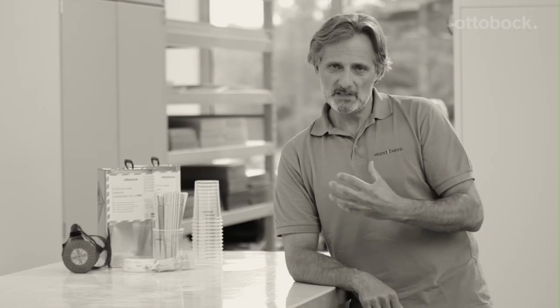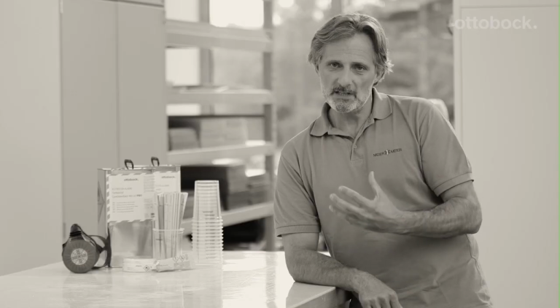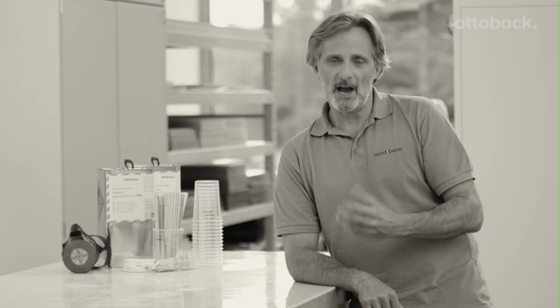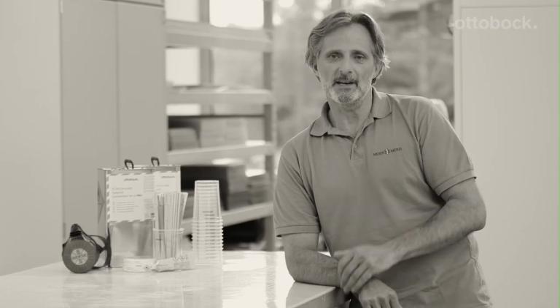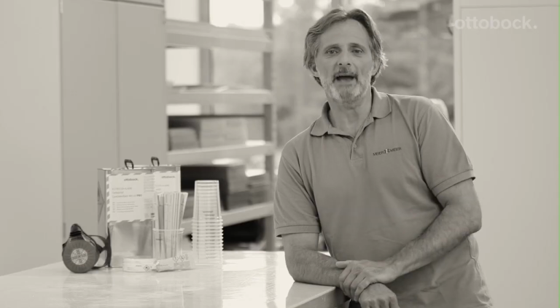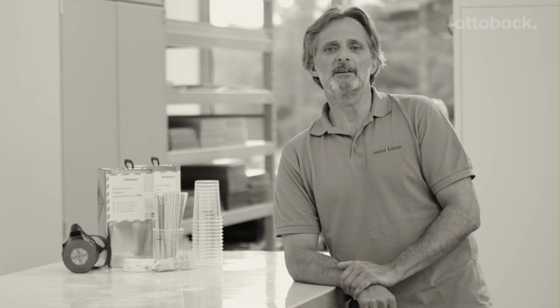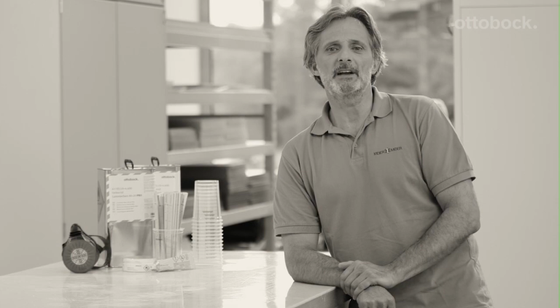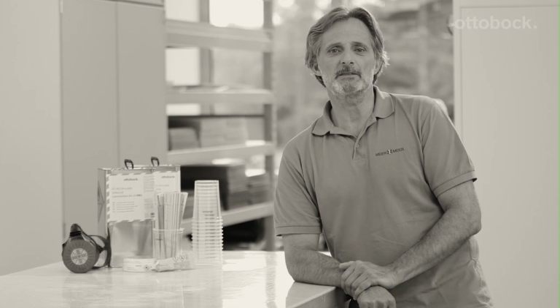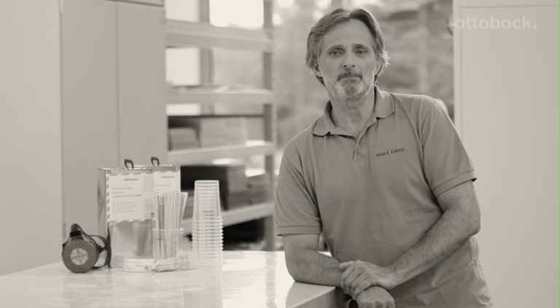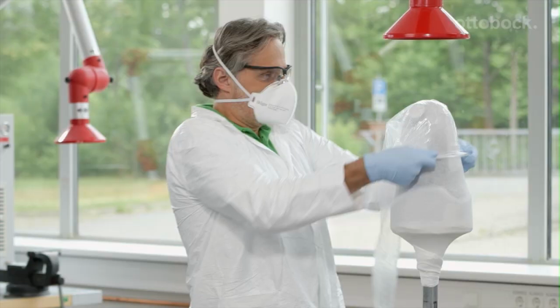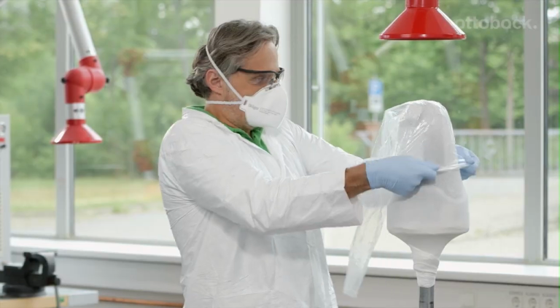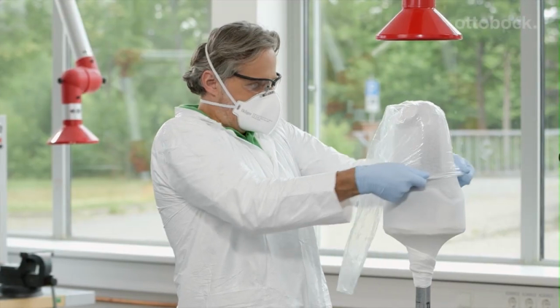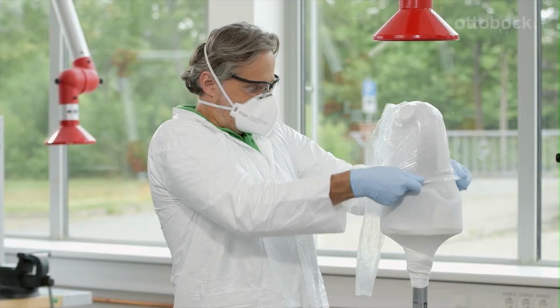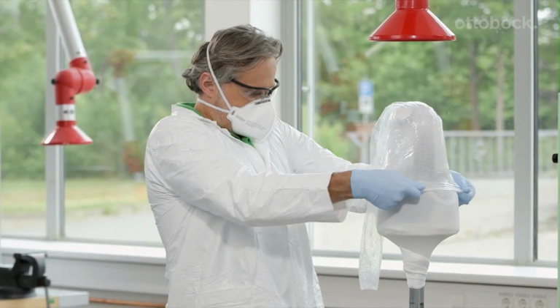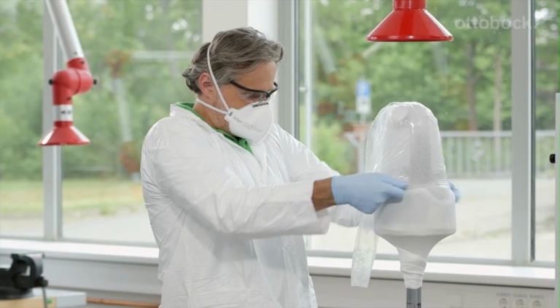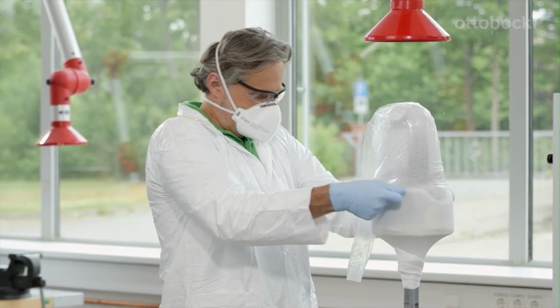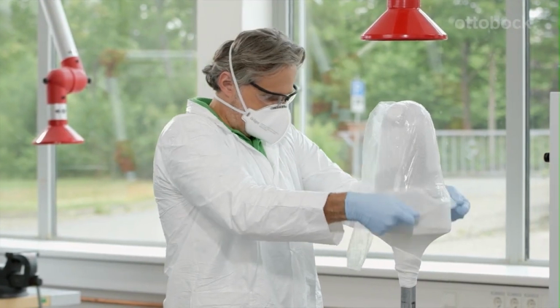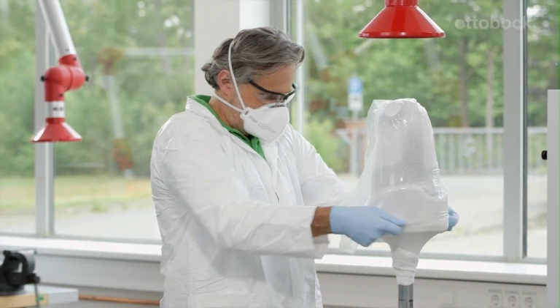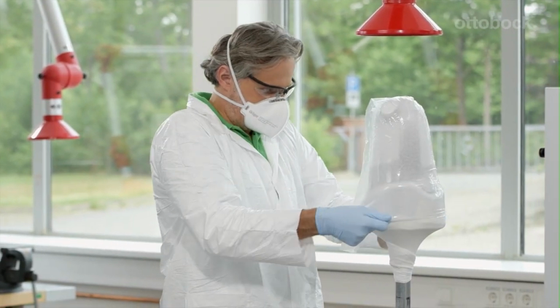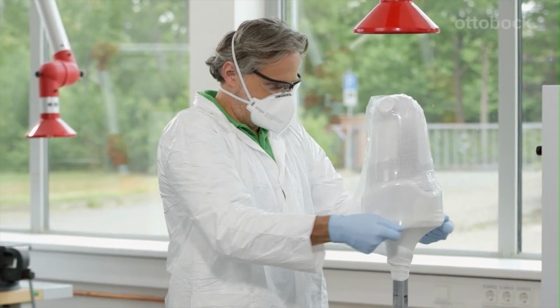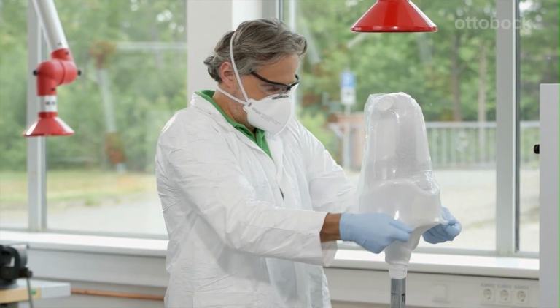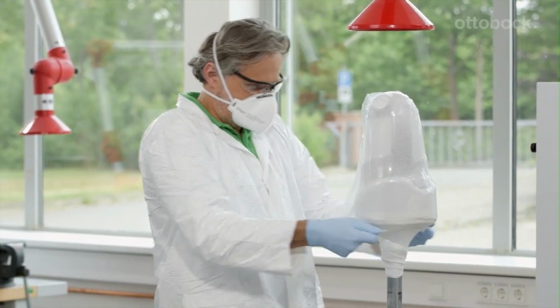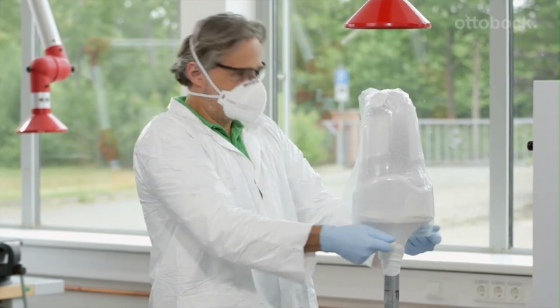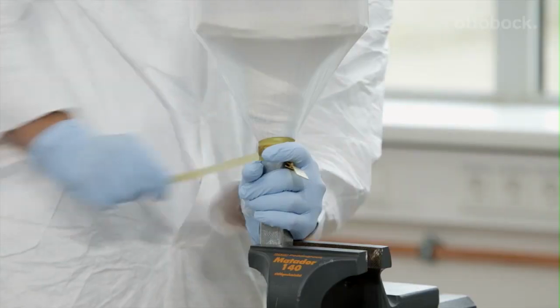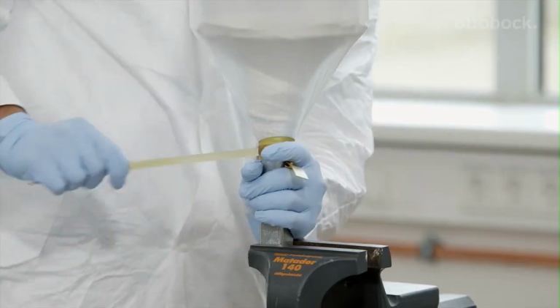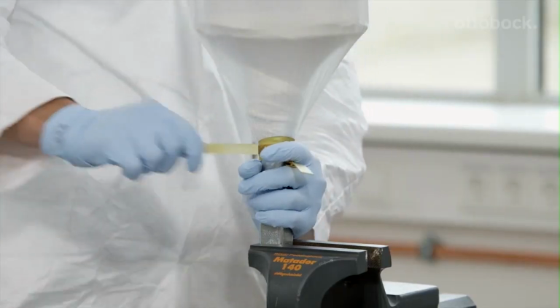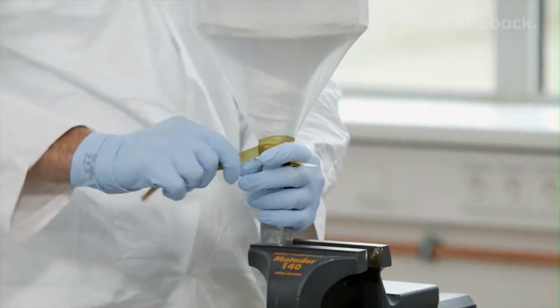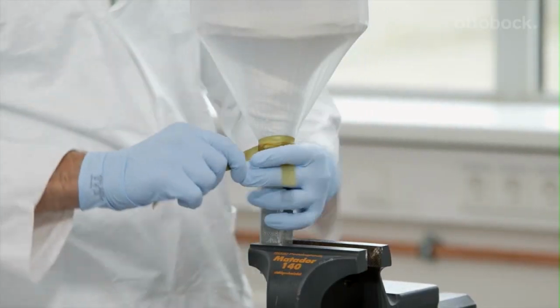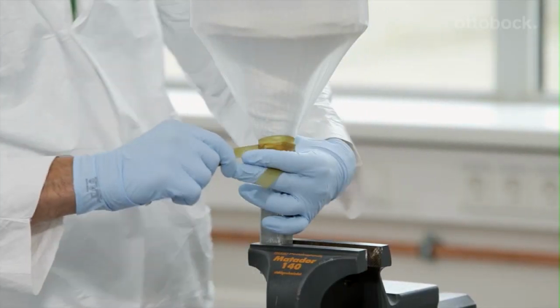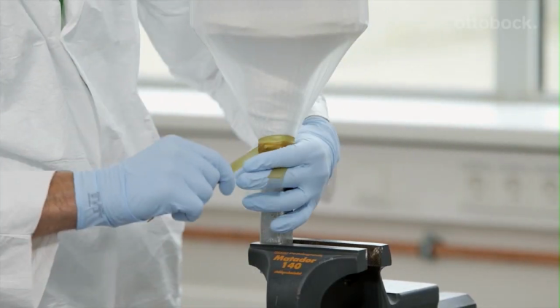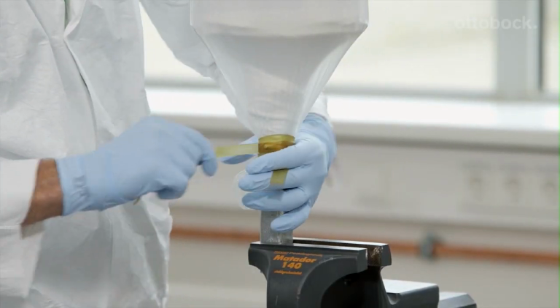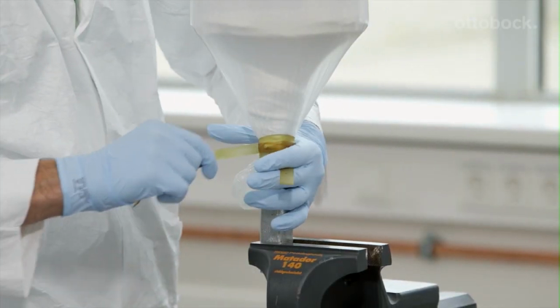Now, I pull a soaked PVA bag over the plaster model and apply an initial vacuum.